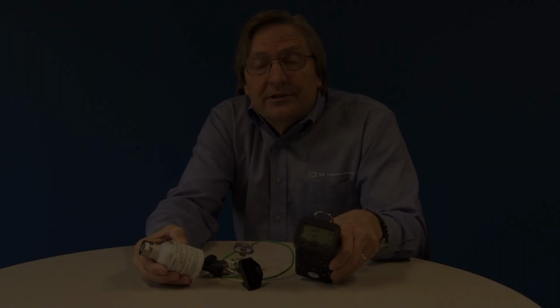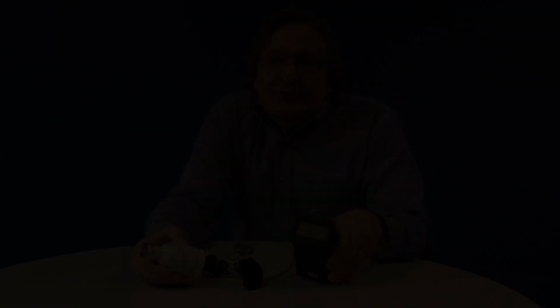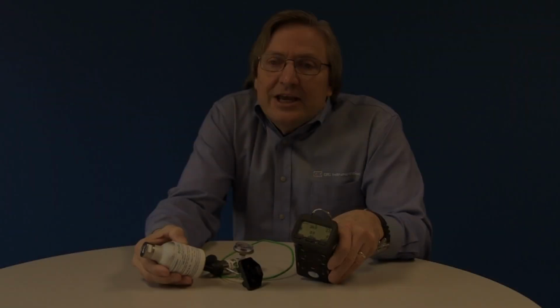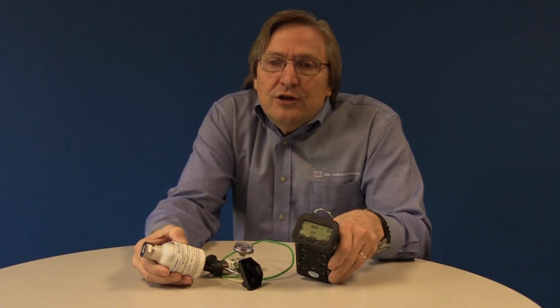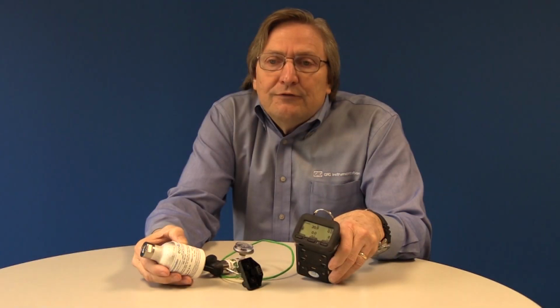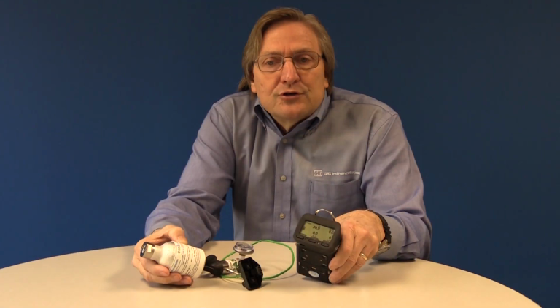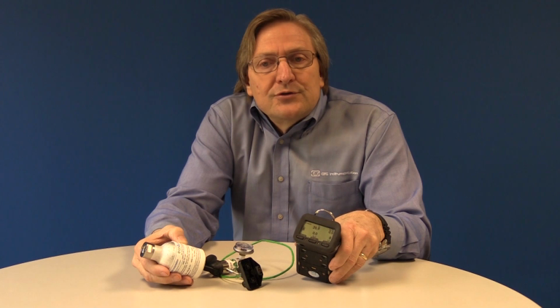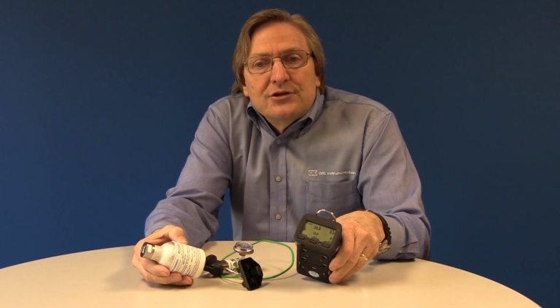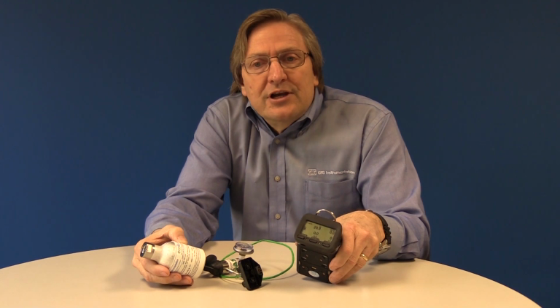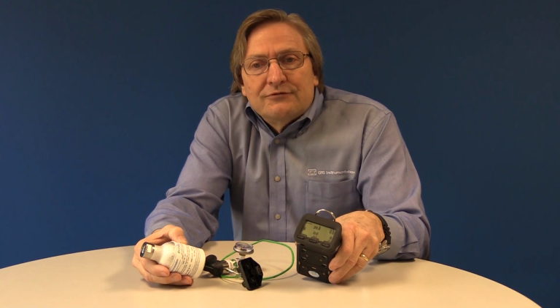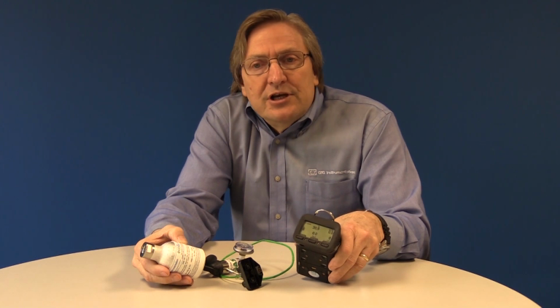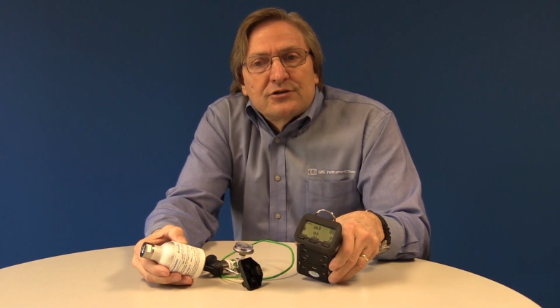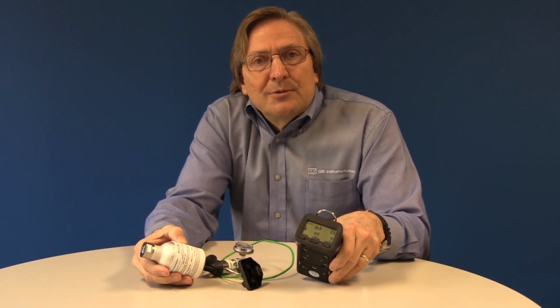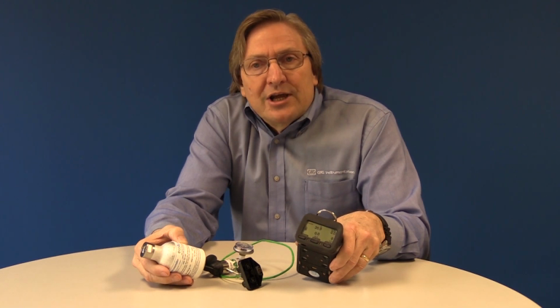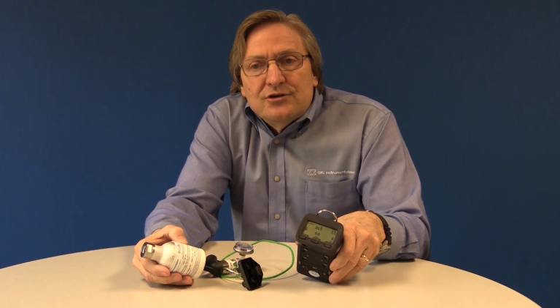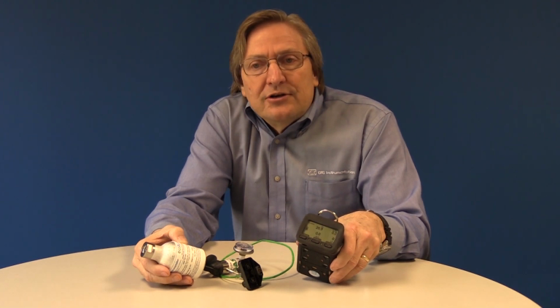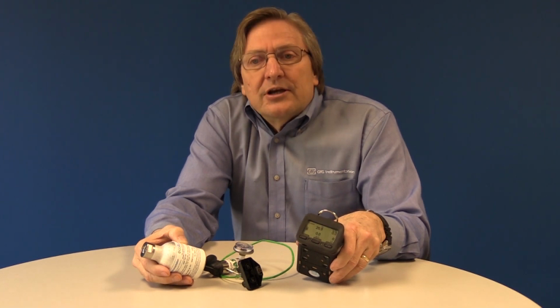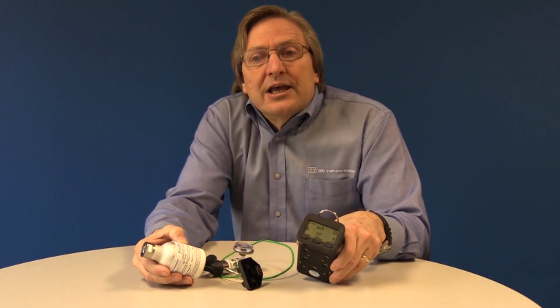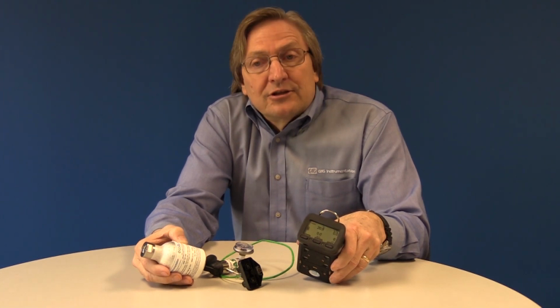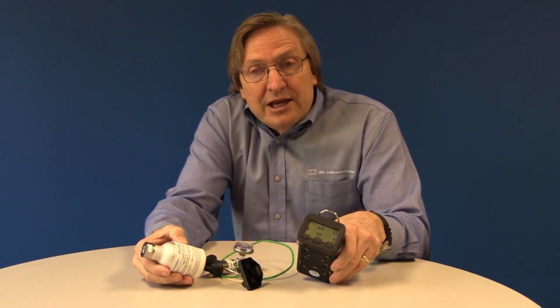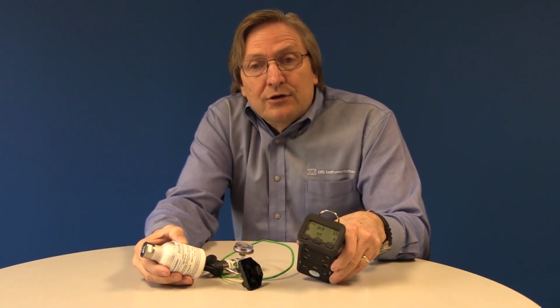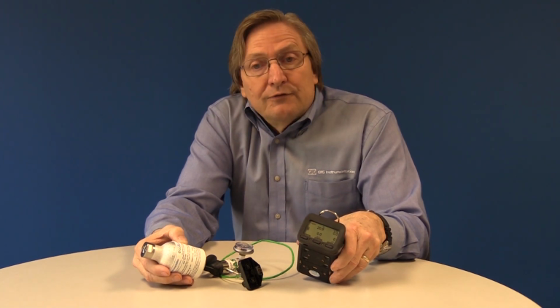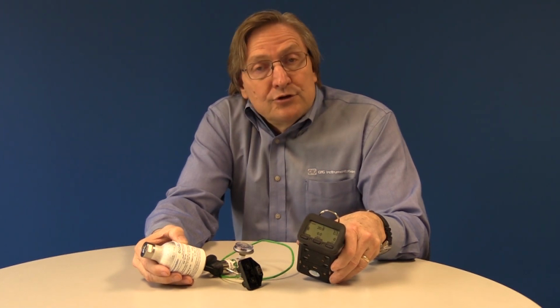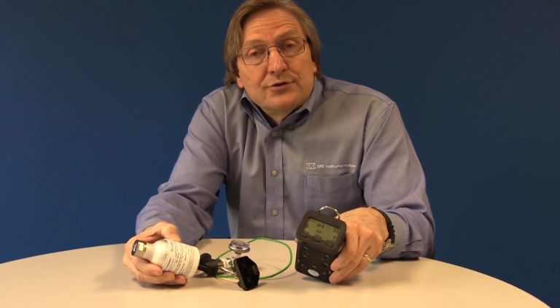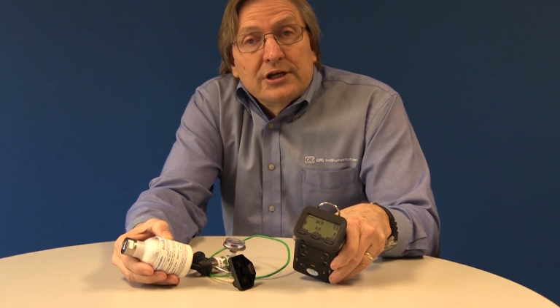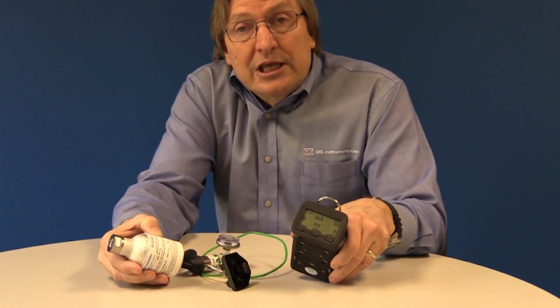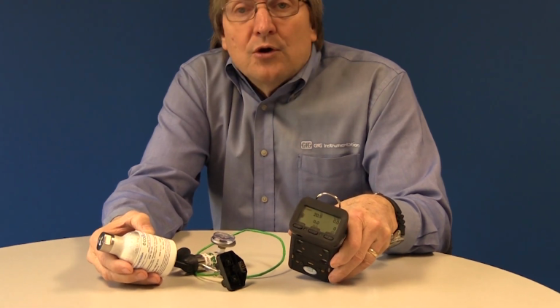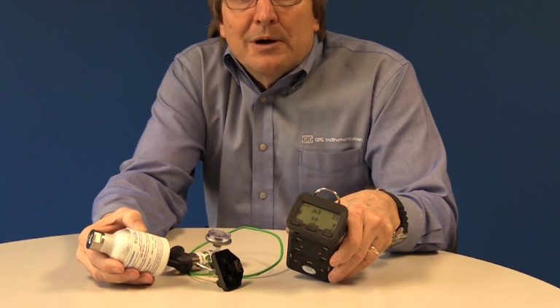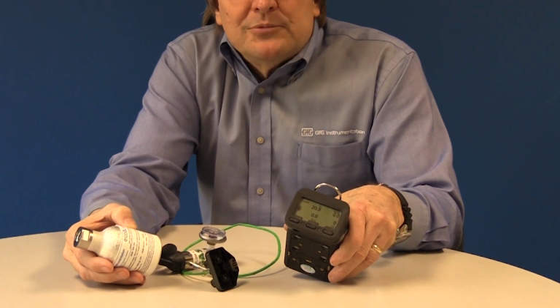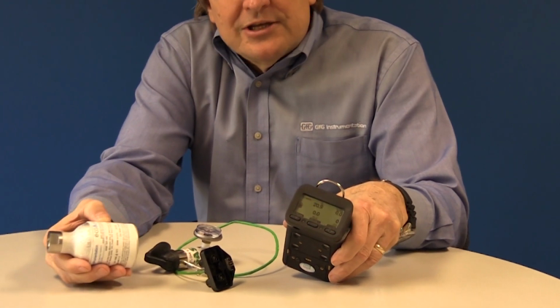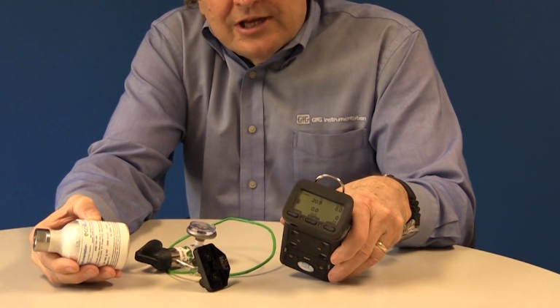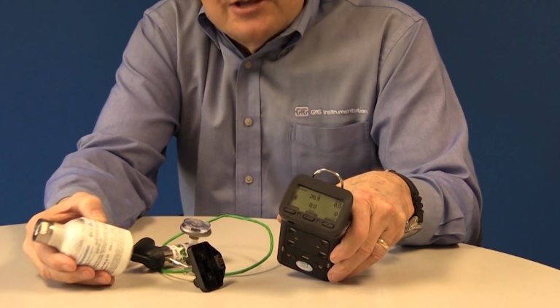Thank you for choosing GFG Instrumentation and thank you for choosing EcoBump Test Gas.